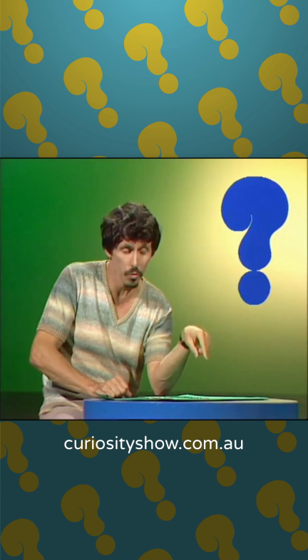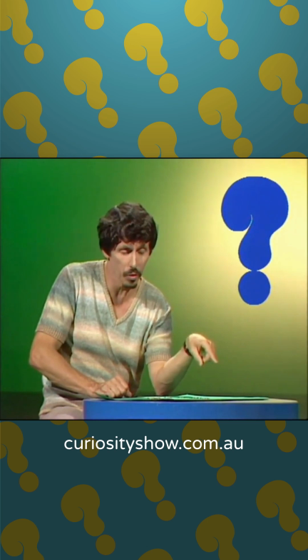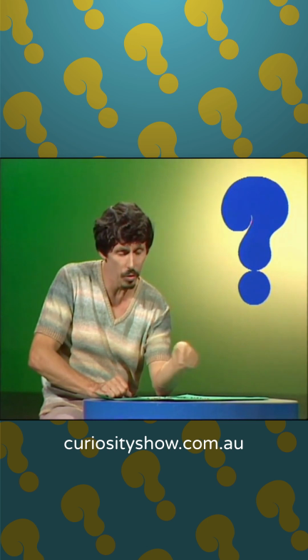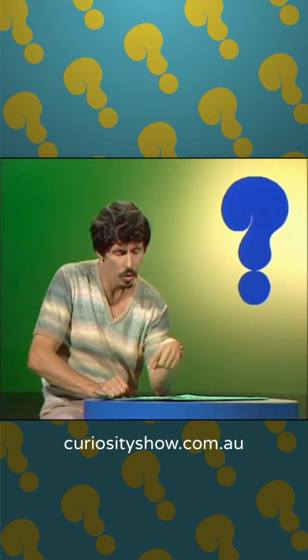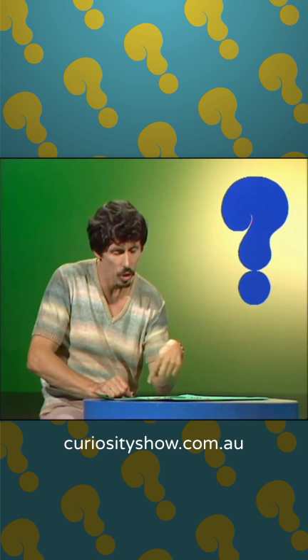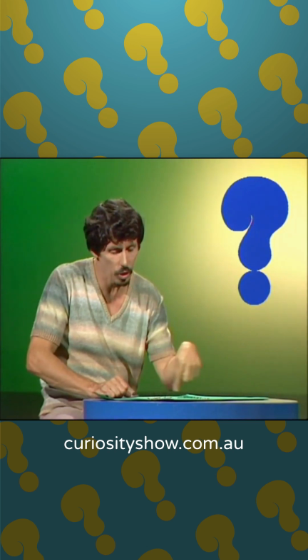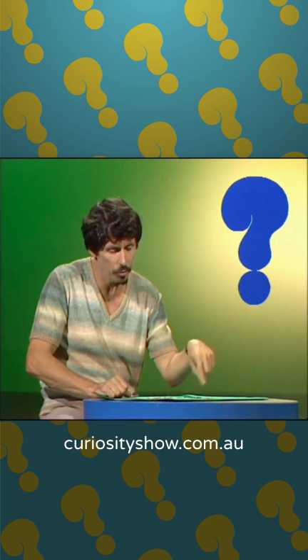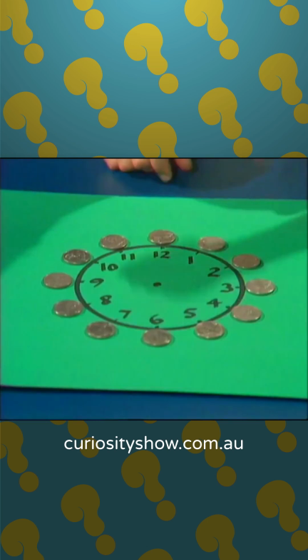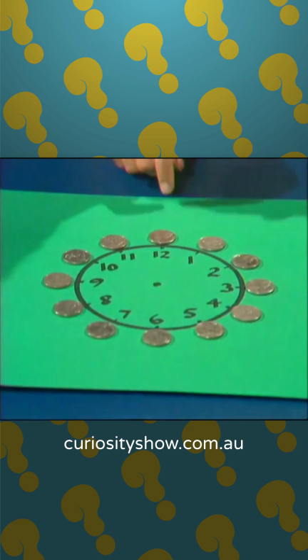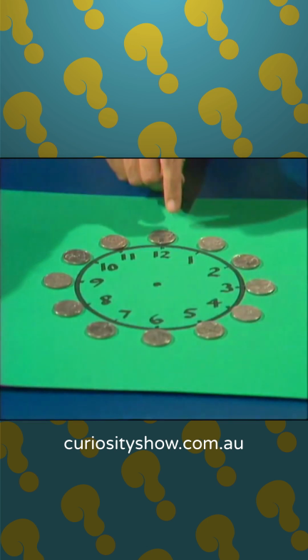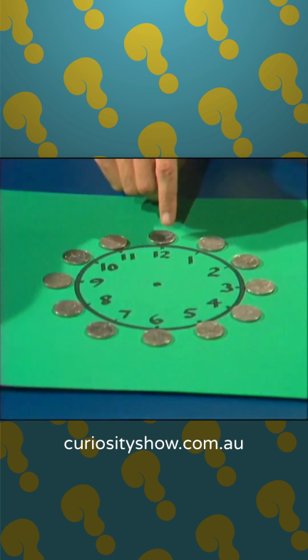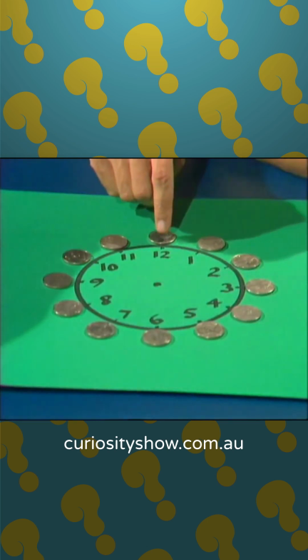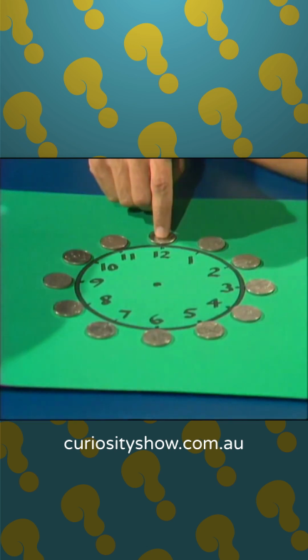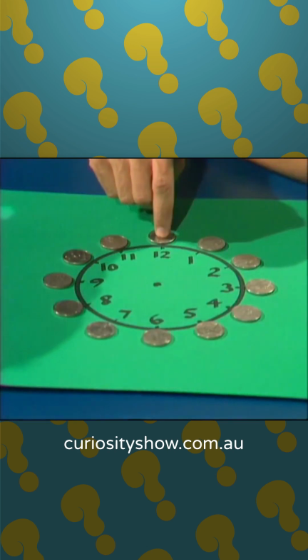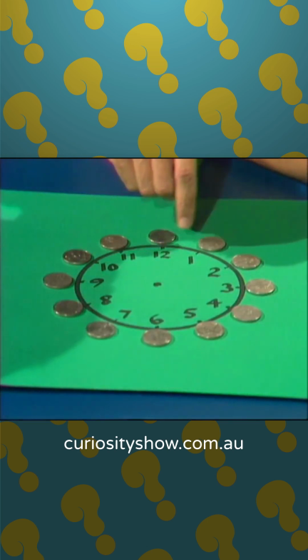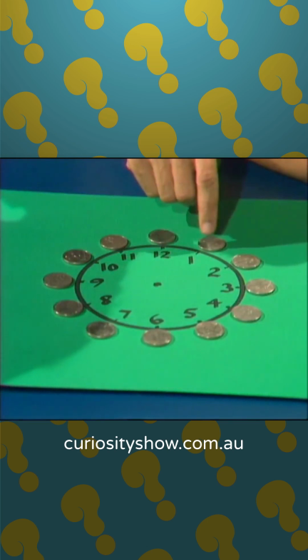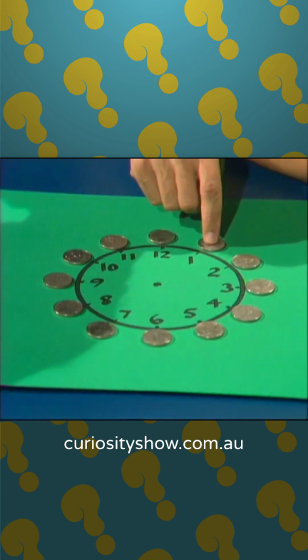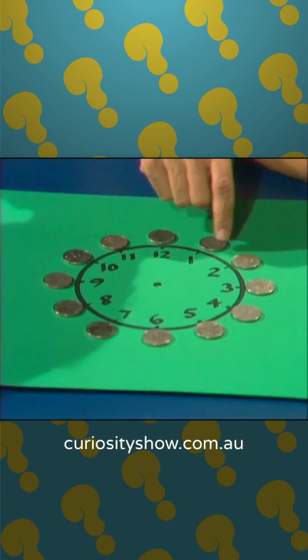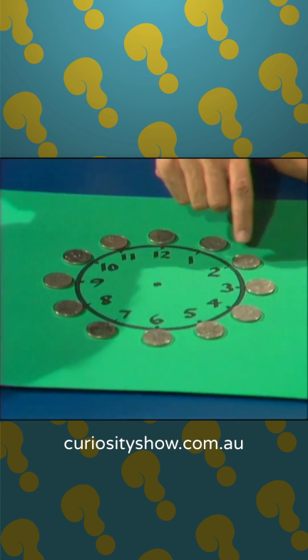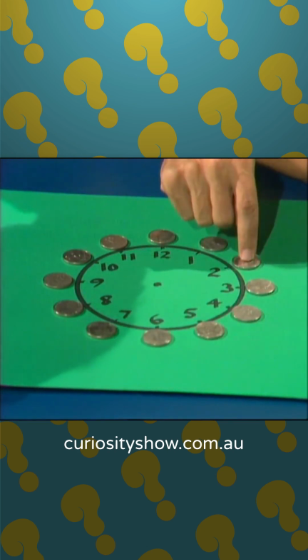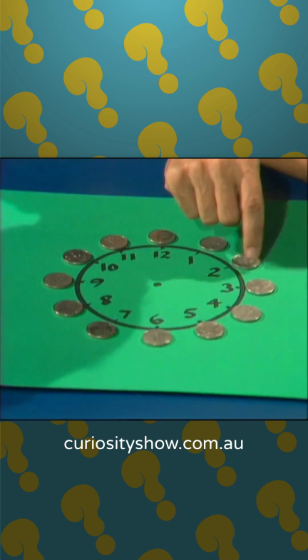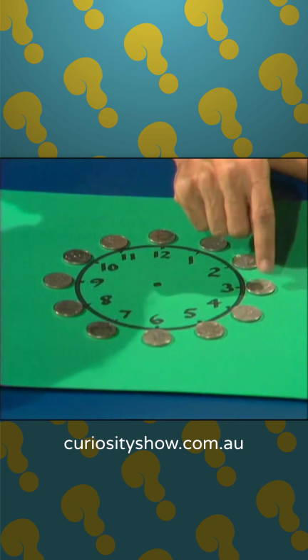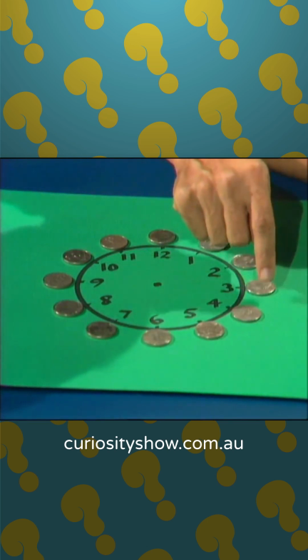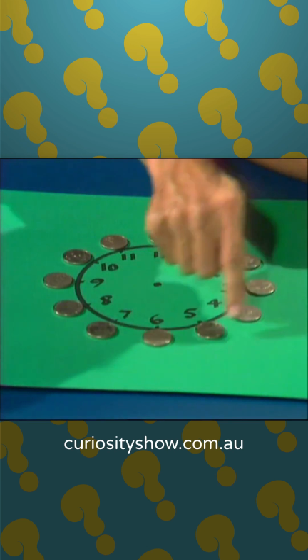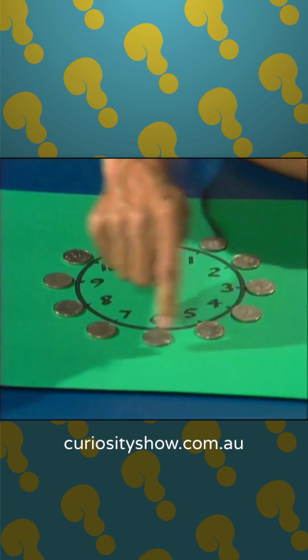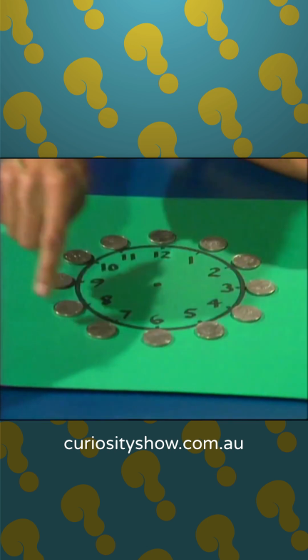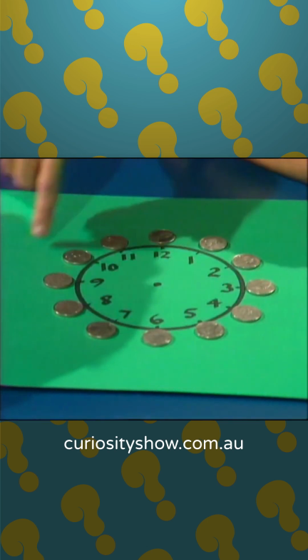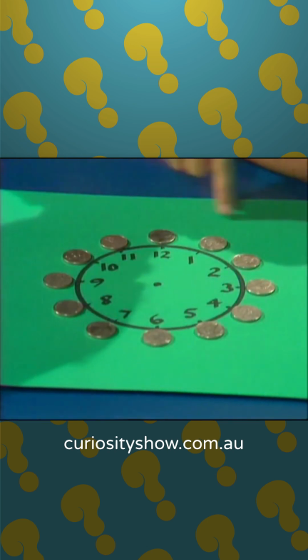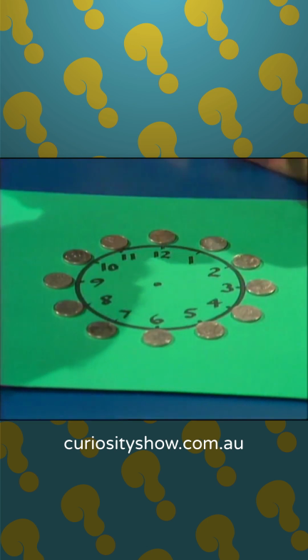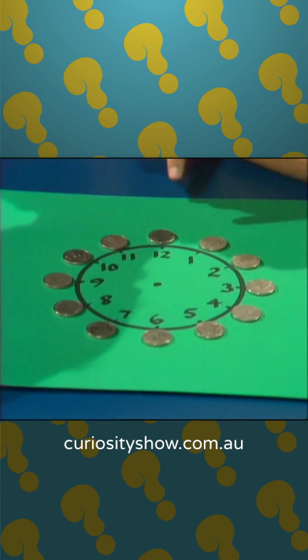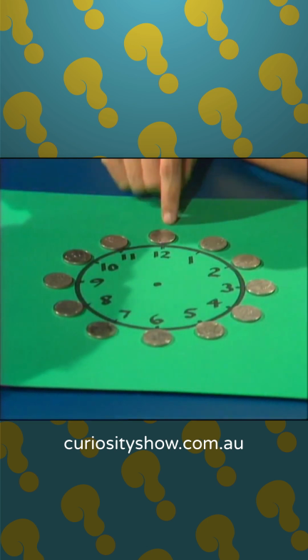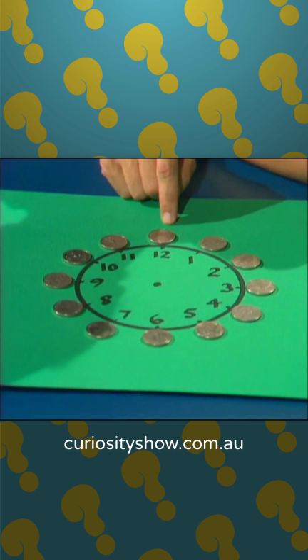There it is — a clock face, and there's a coin by each number.